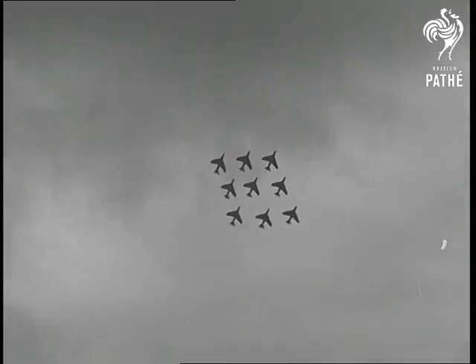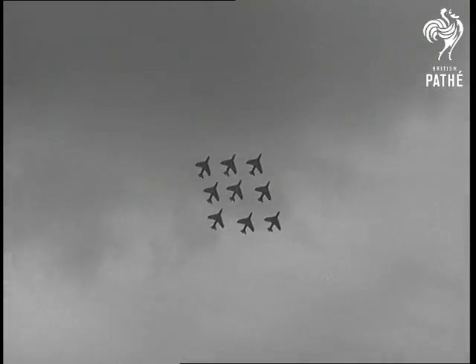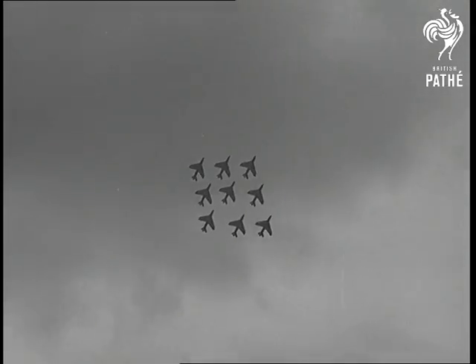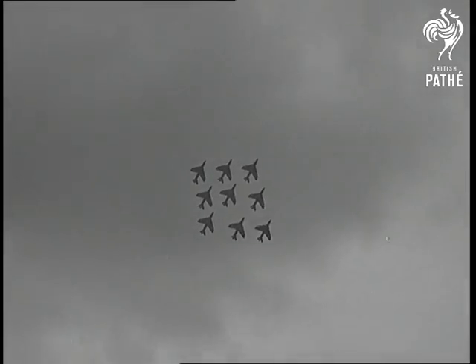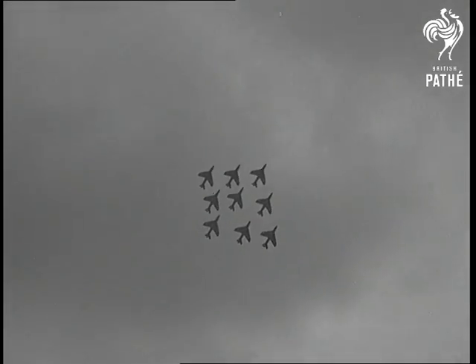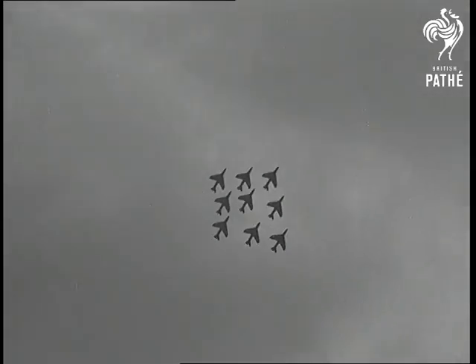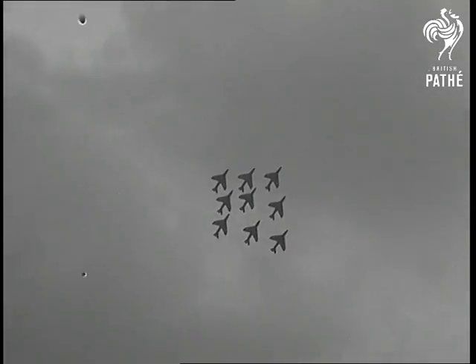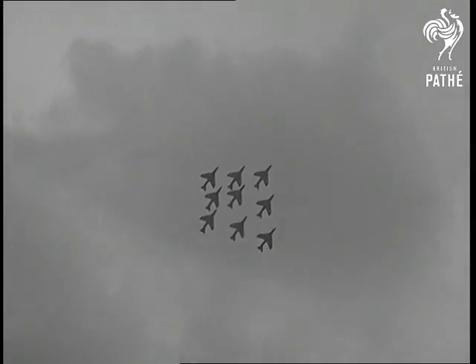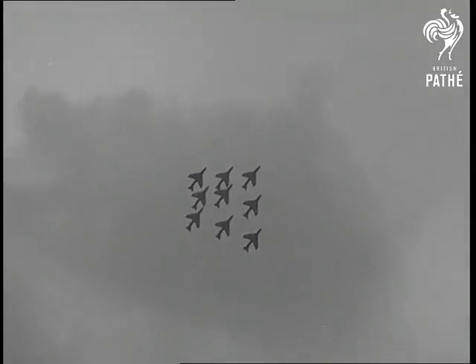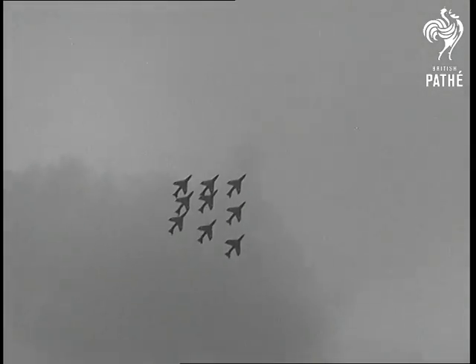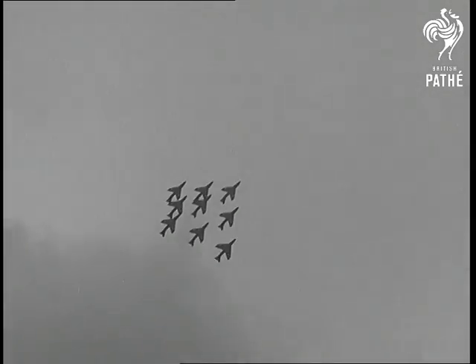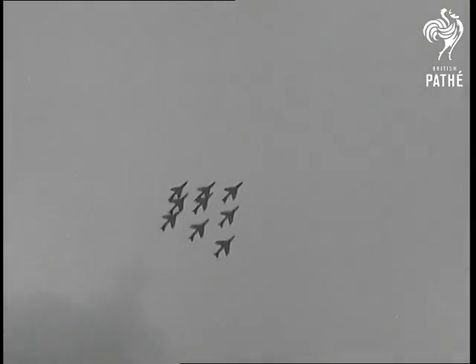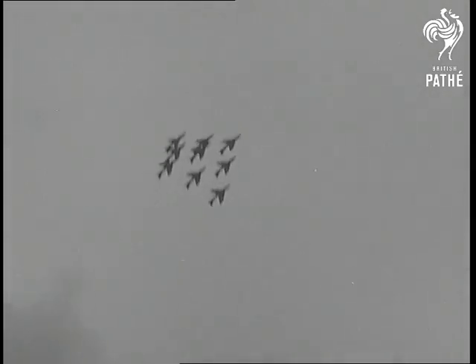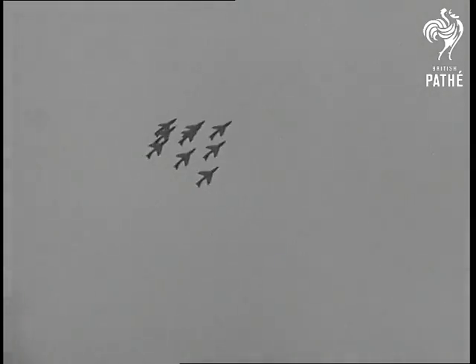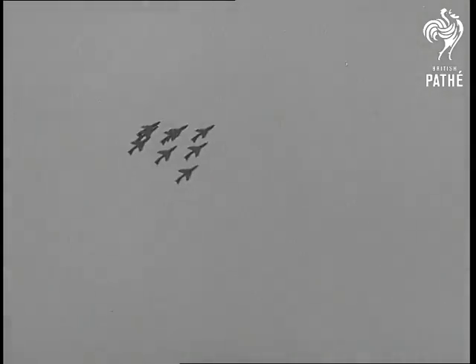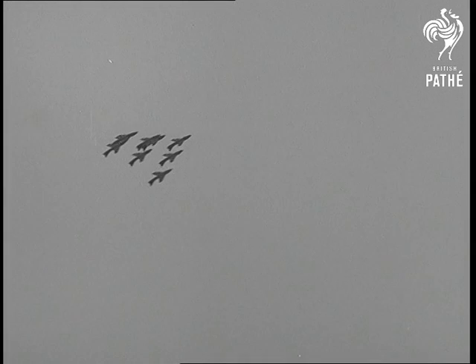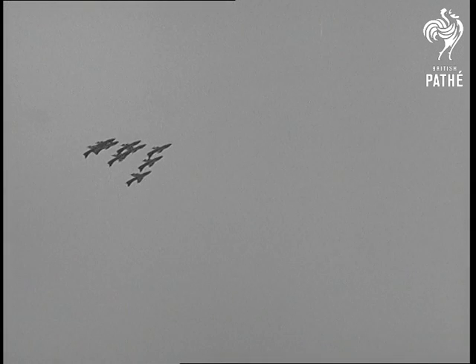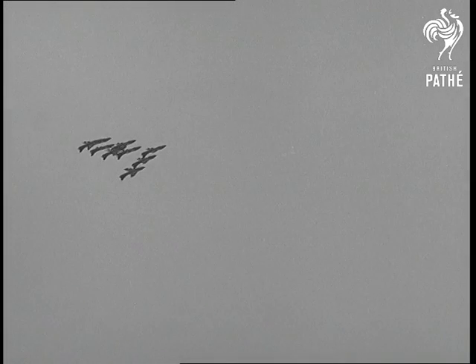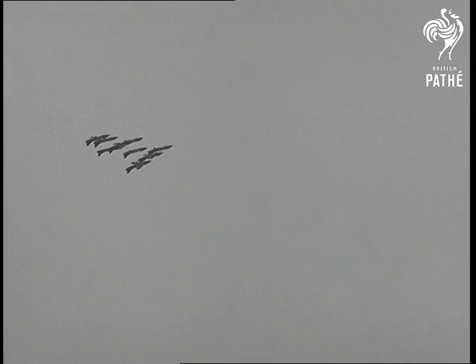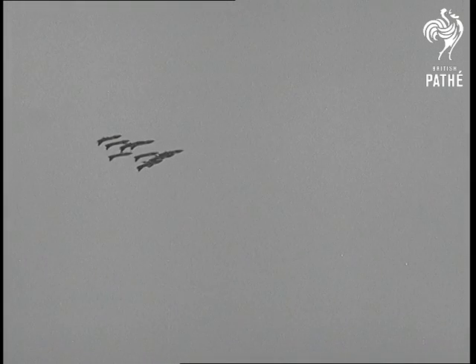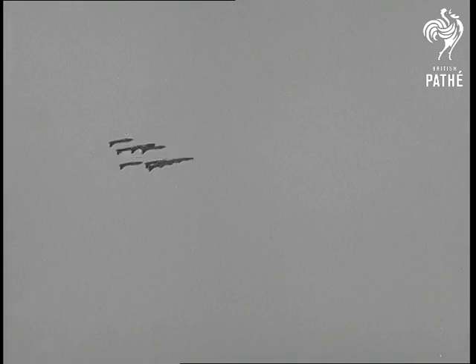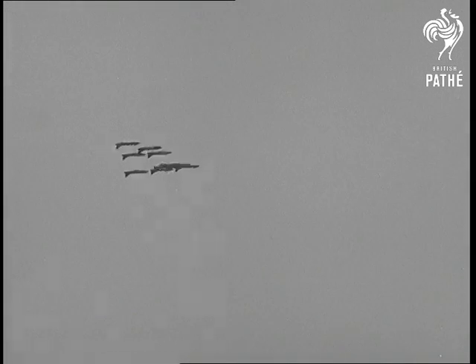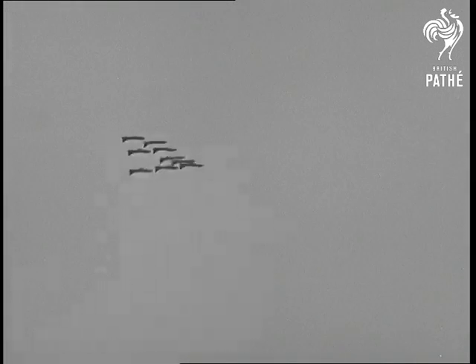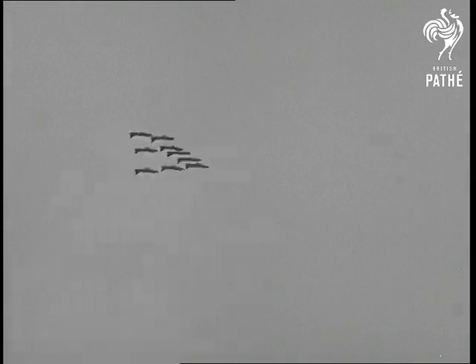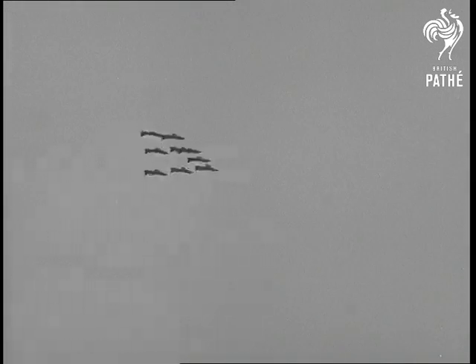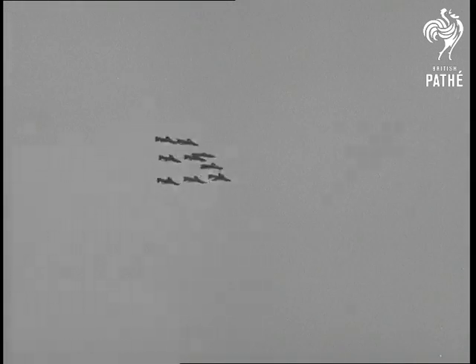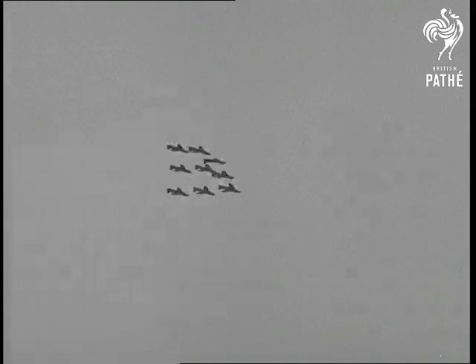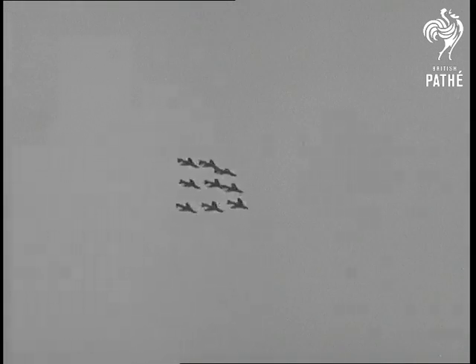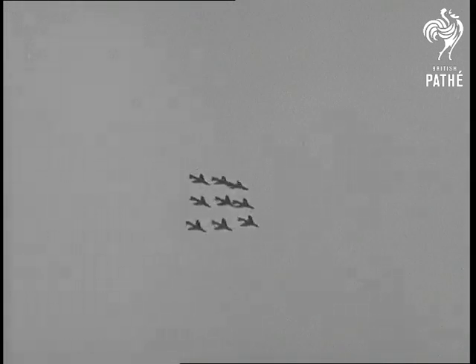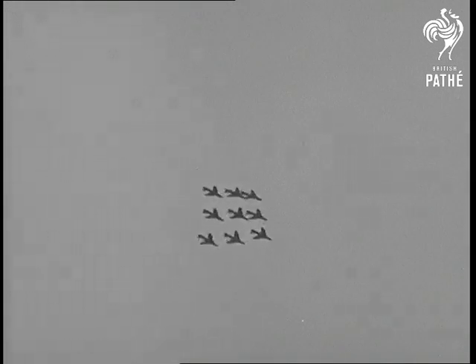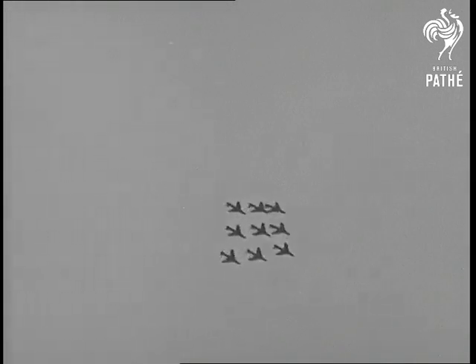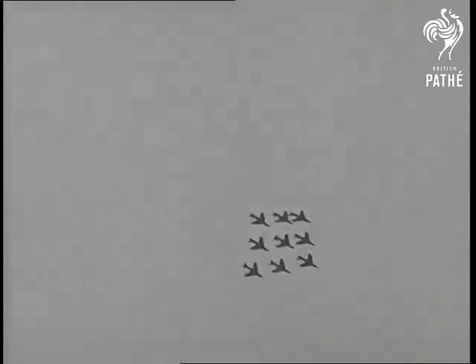A formation of Hunters proves that when it comes to drill, anything the Guards can do in two dimensions, they can do in three.